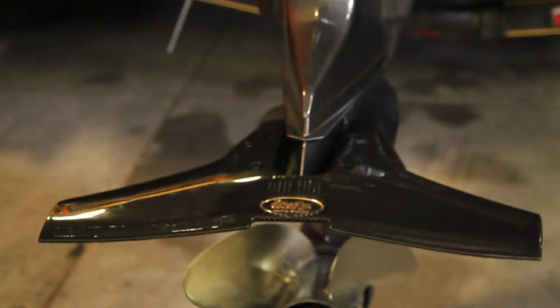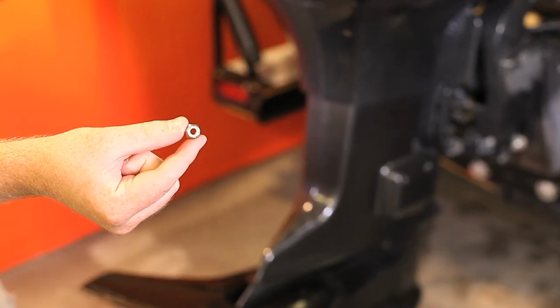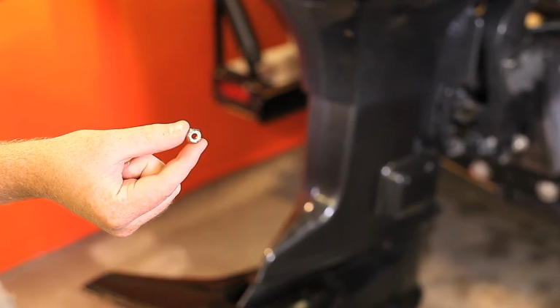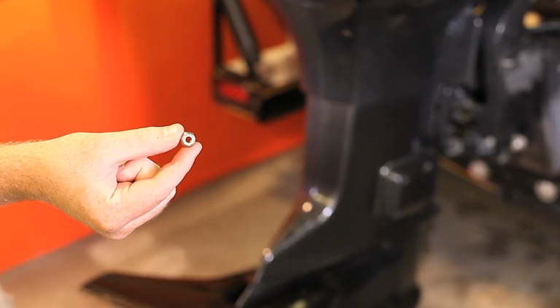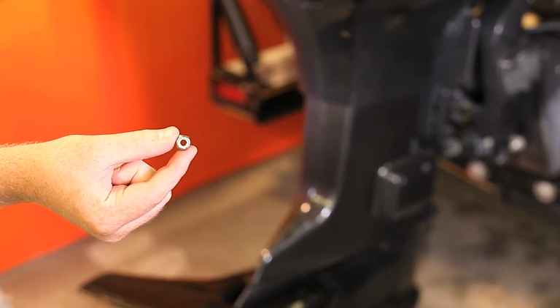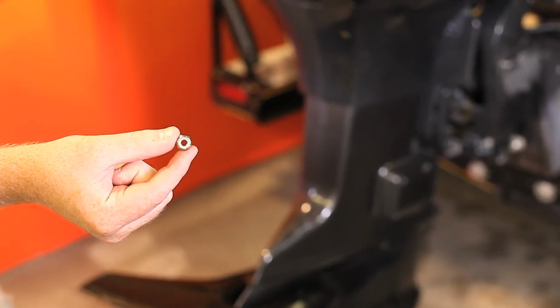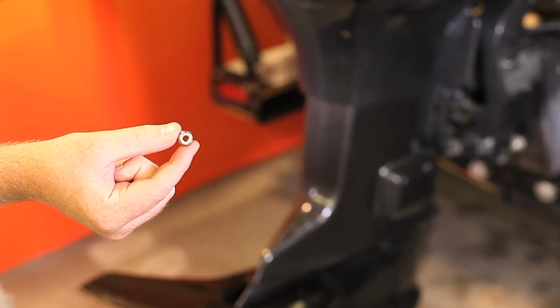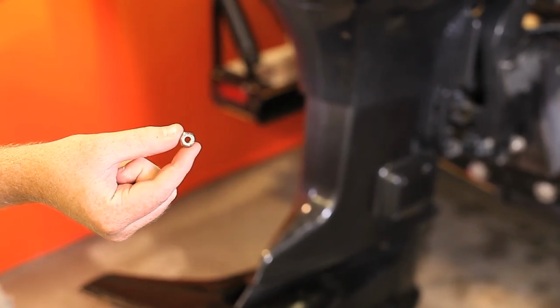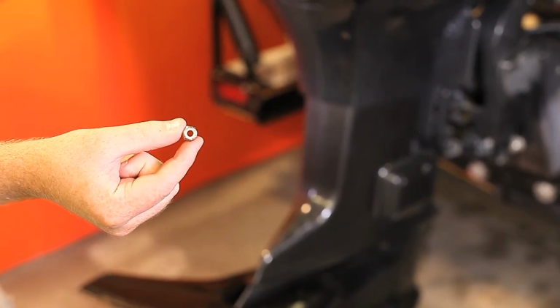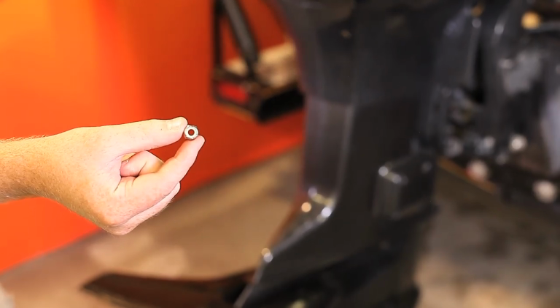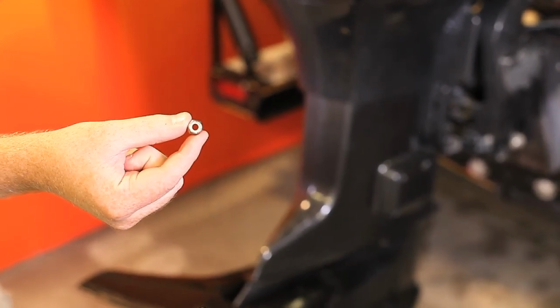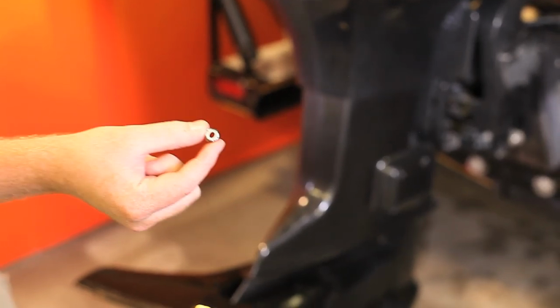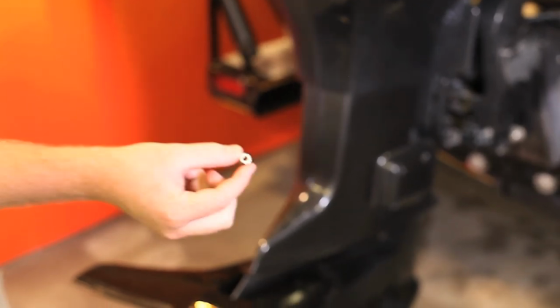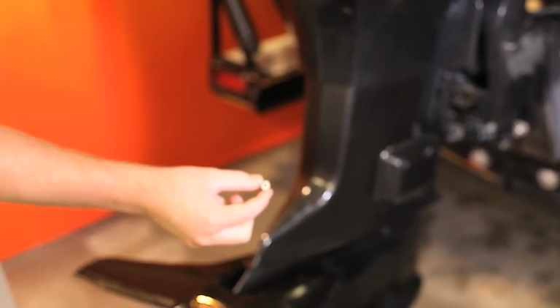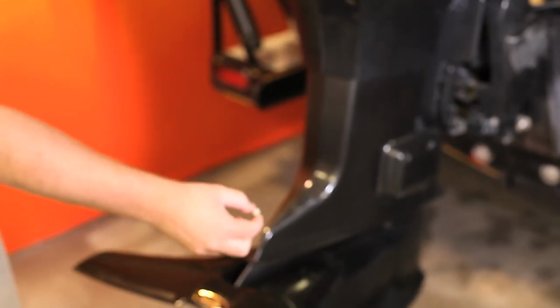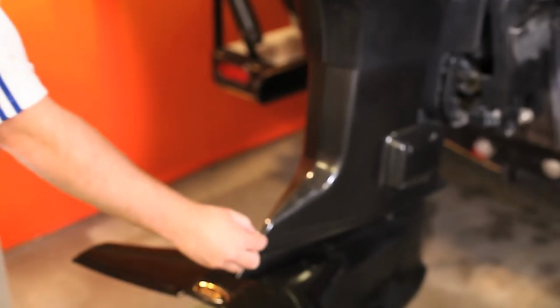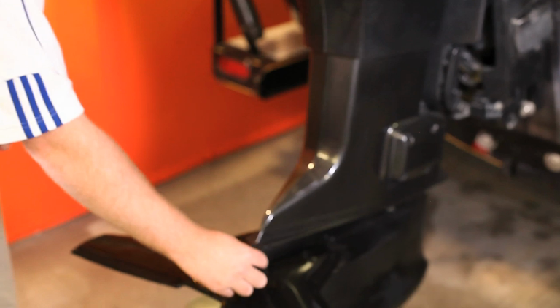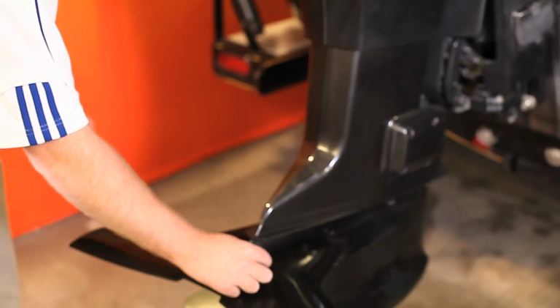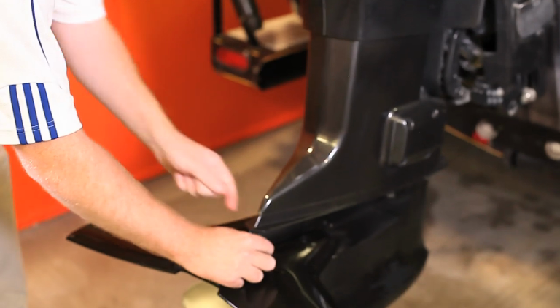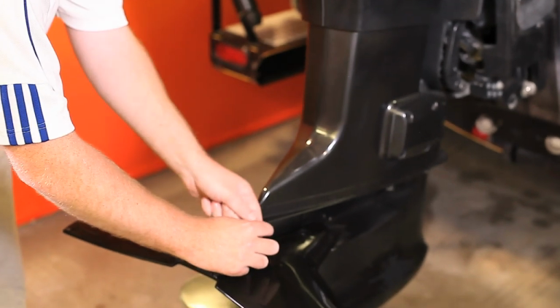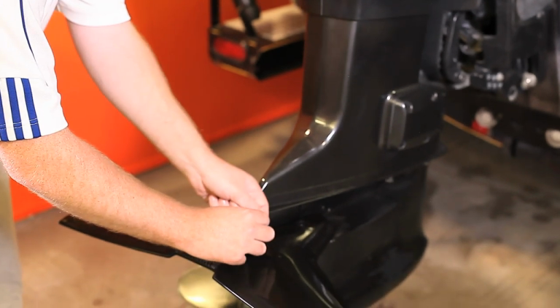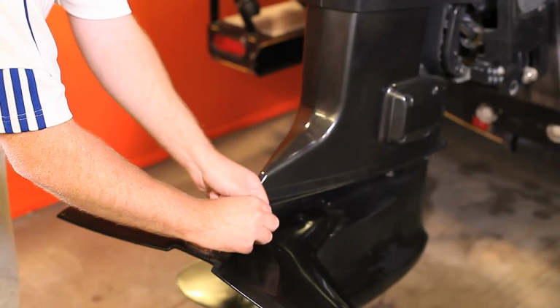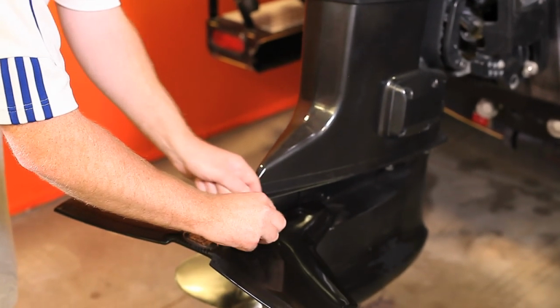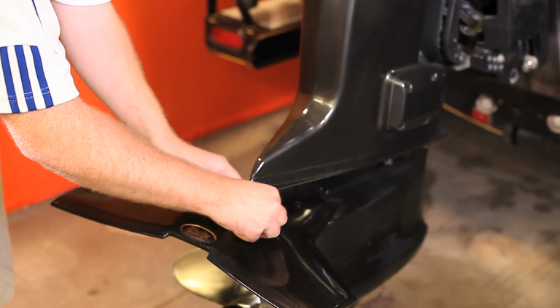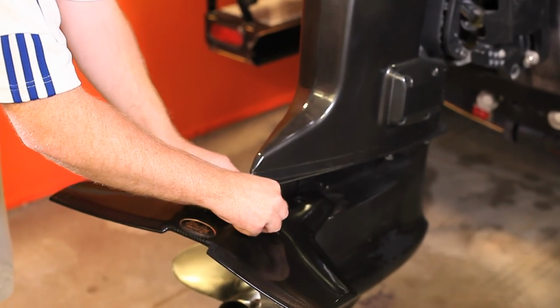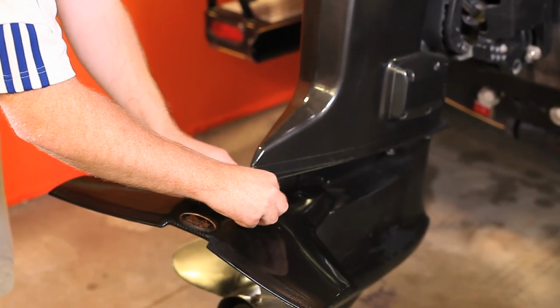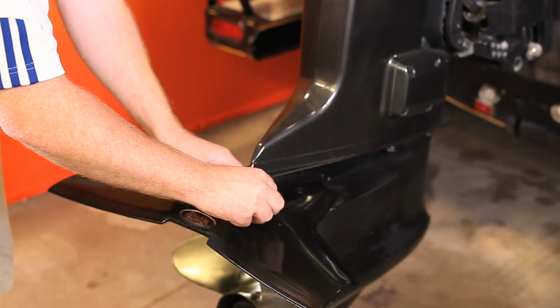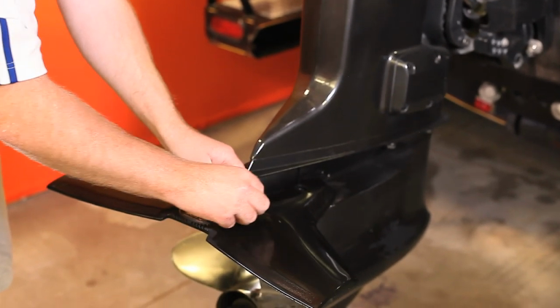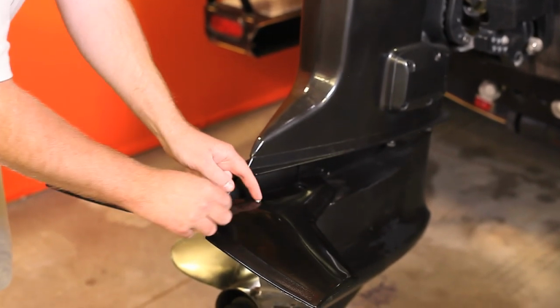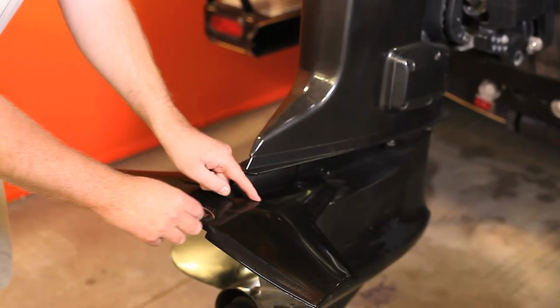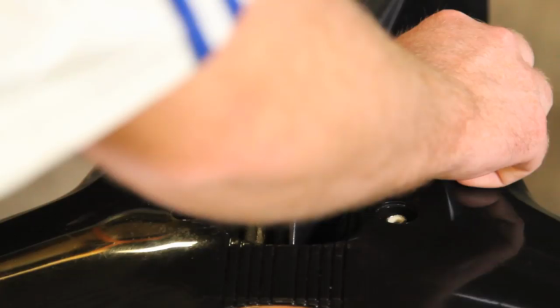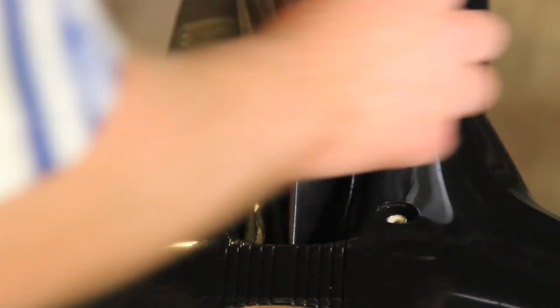With the white side of the locking nut facing up, insert the four locking nuts on top of the hydrofoil in pre-drilled areas.